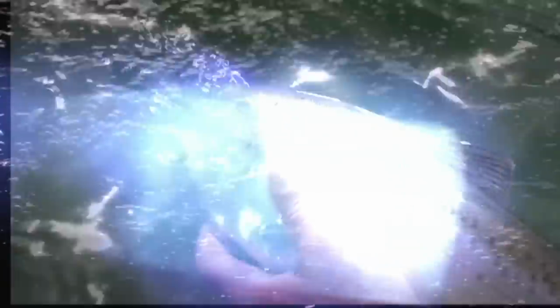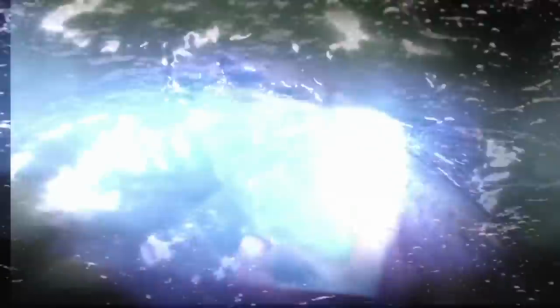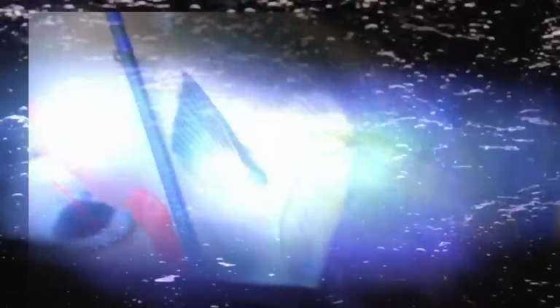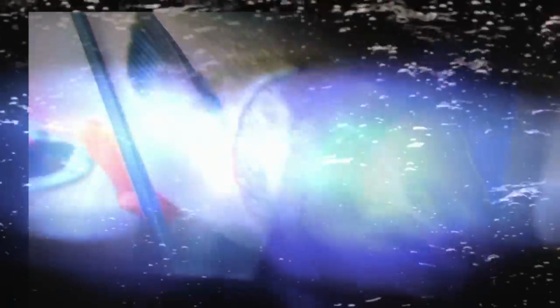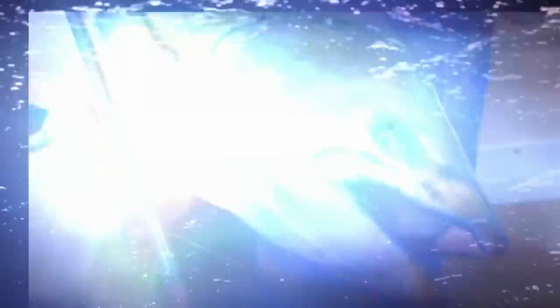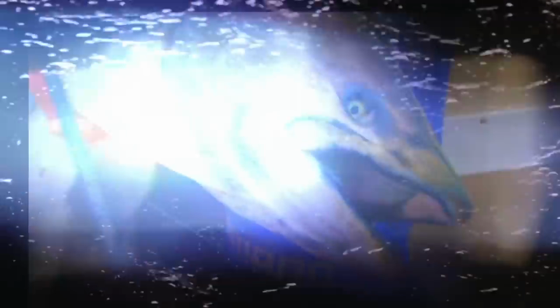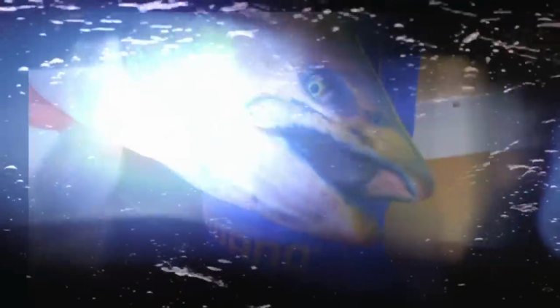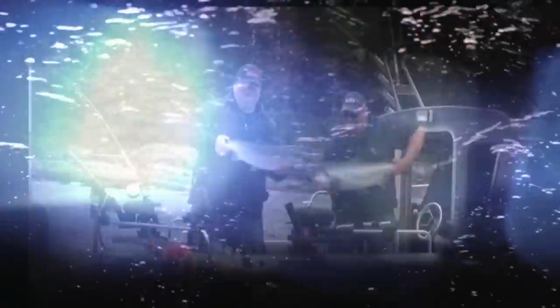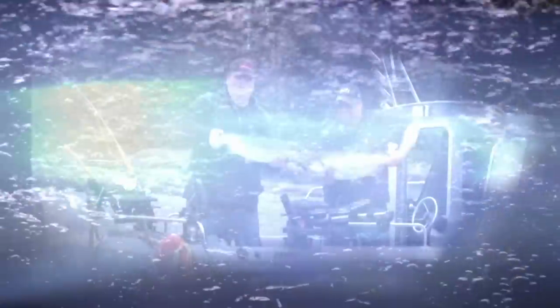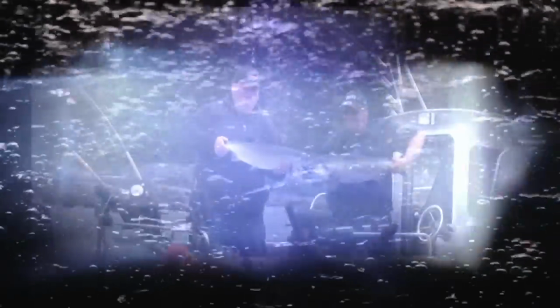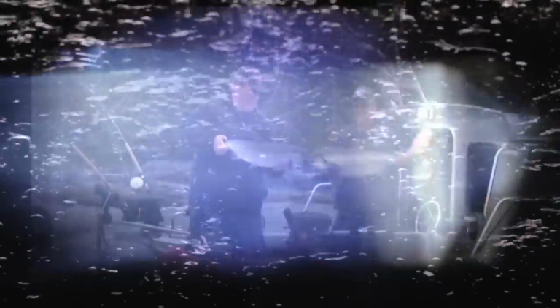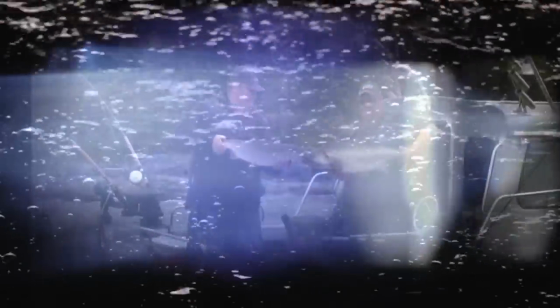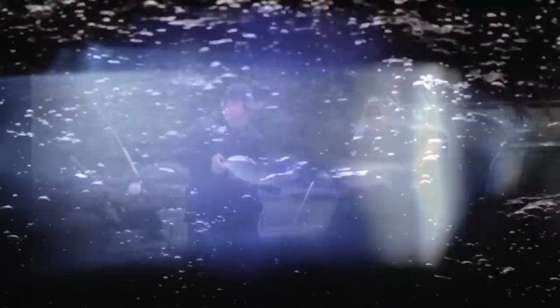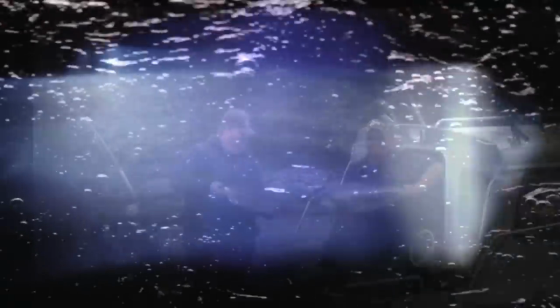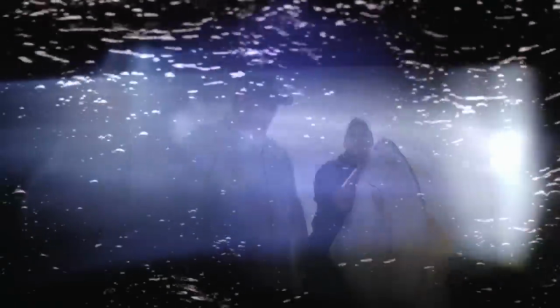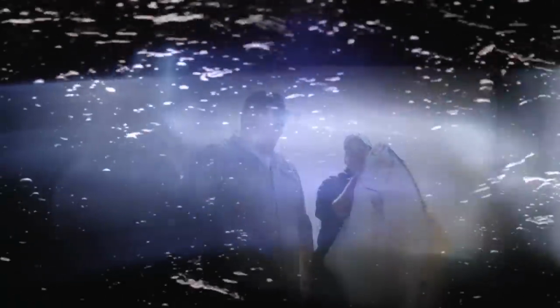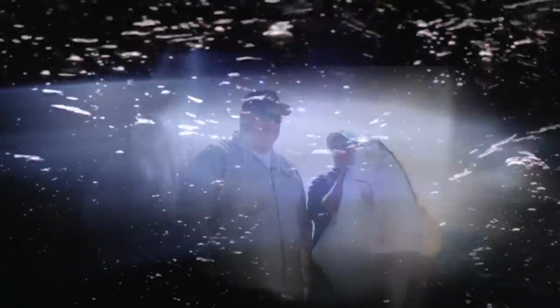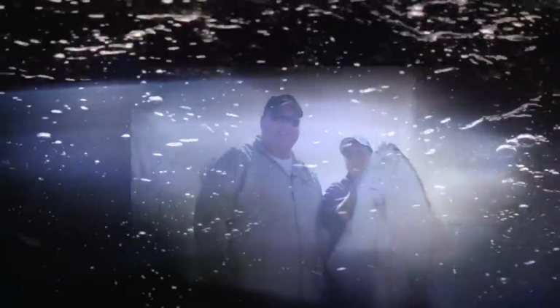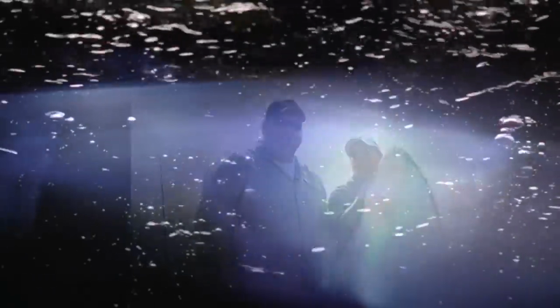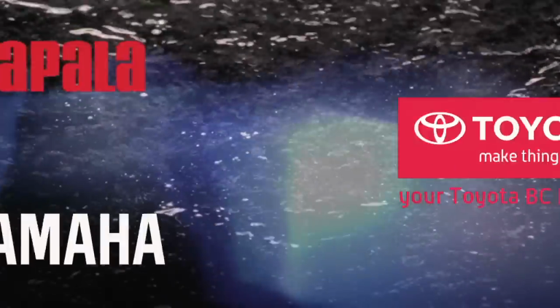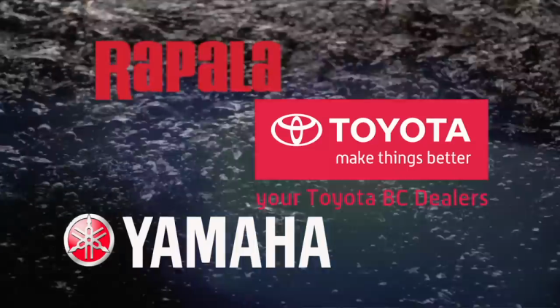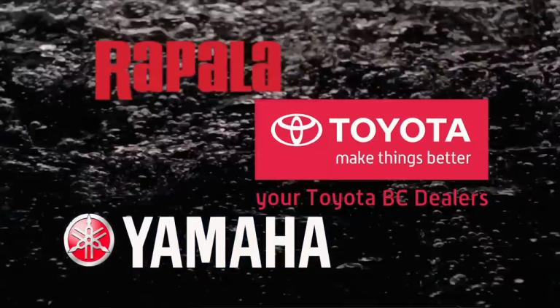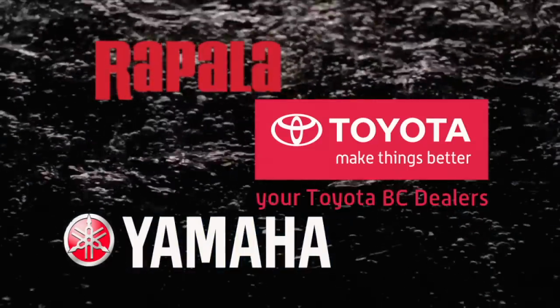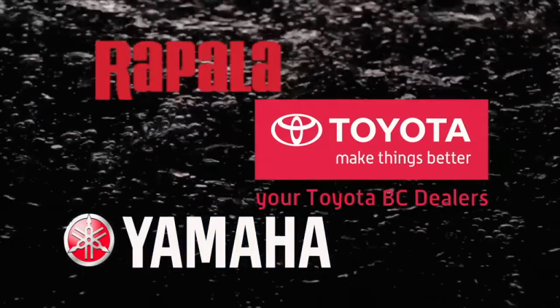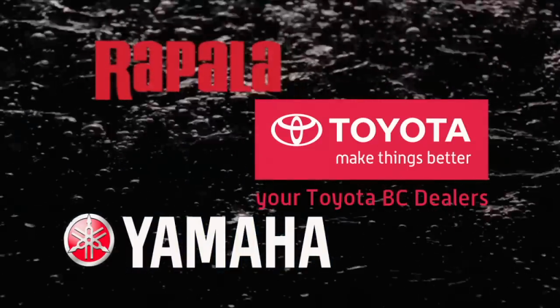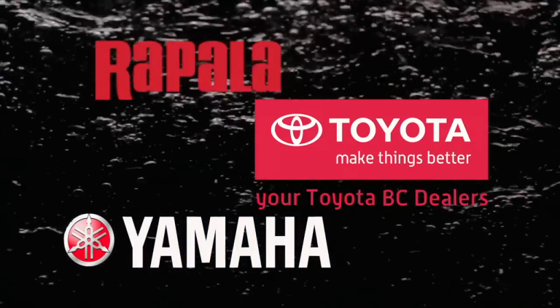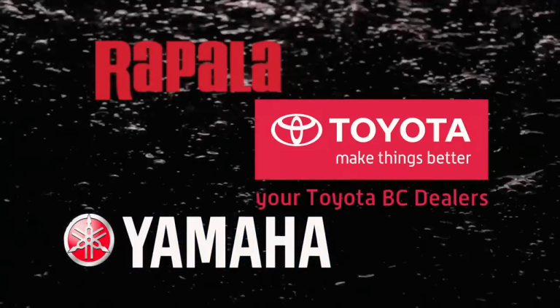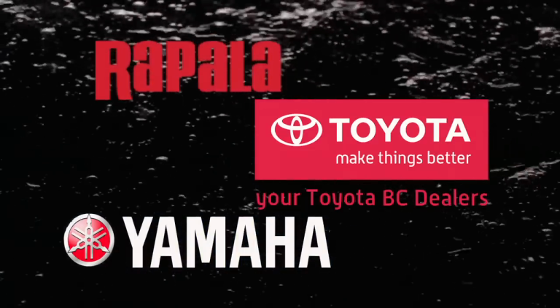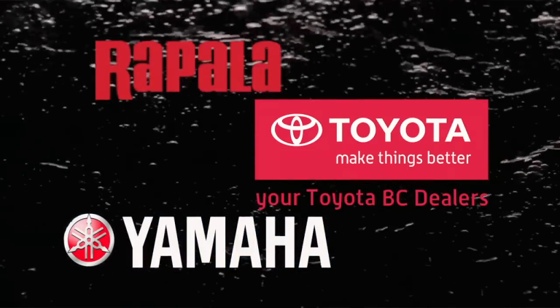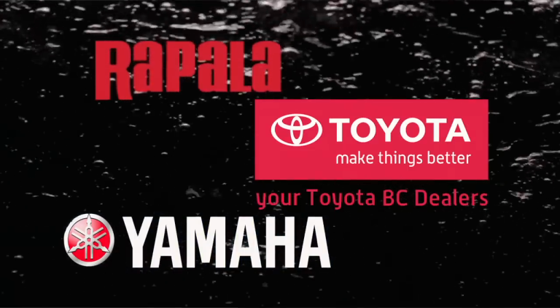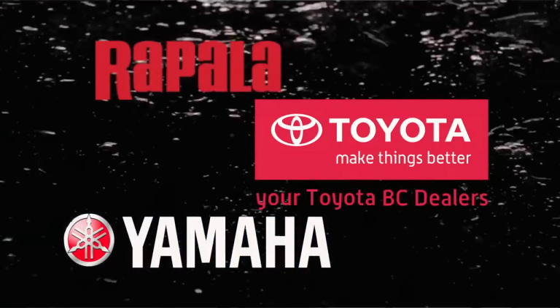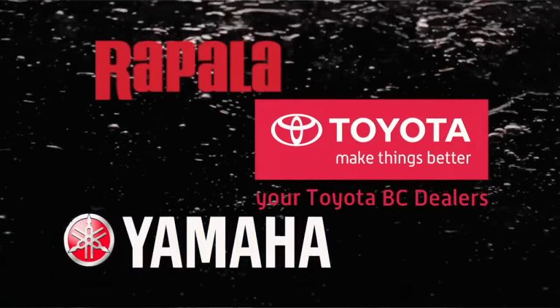BC Outdoors Sportfishing, brought to you by your Toyota BC dealers, Rapala and Yamaha.